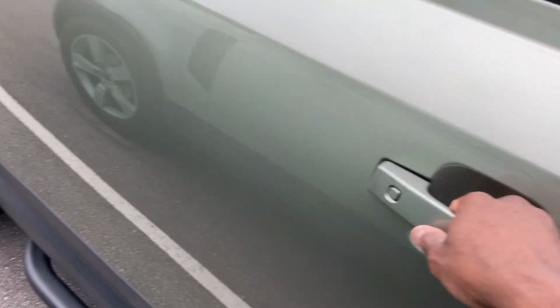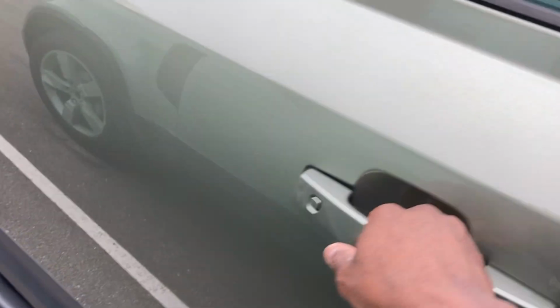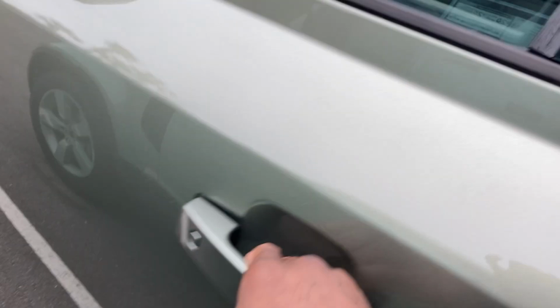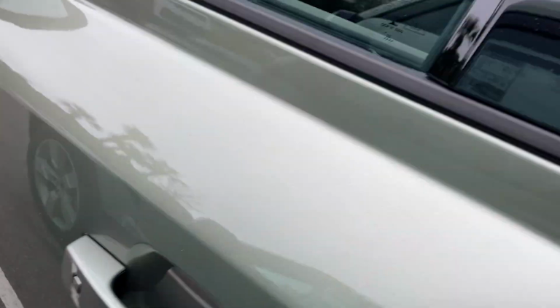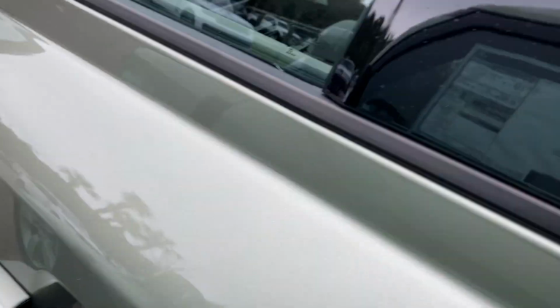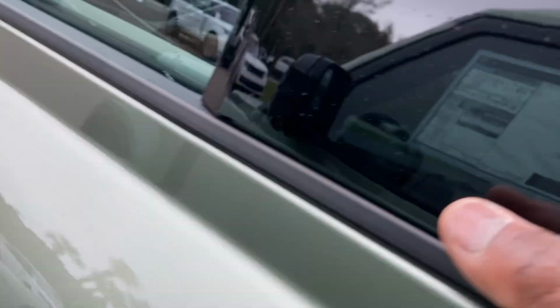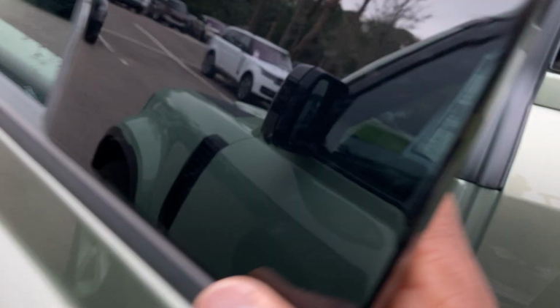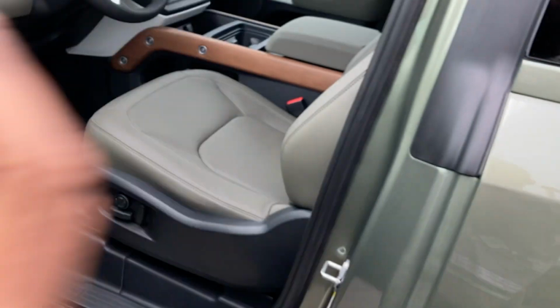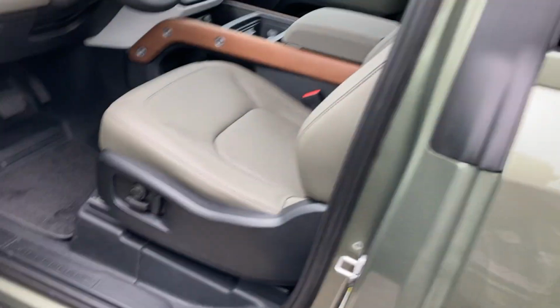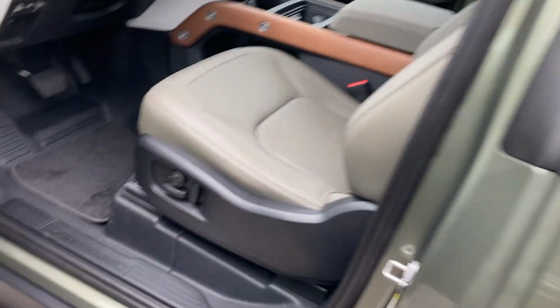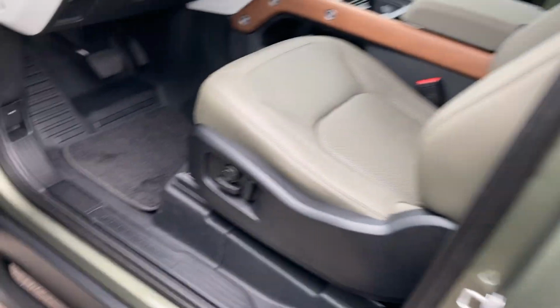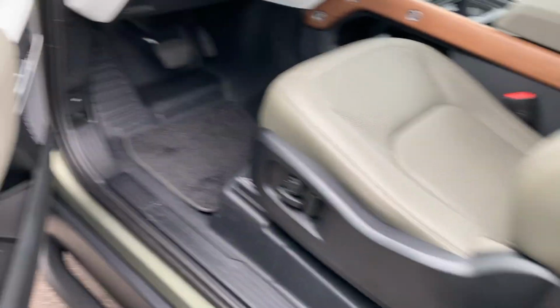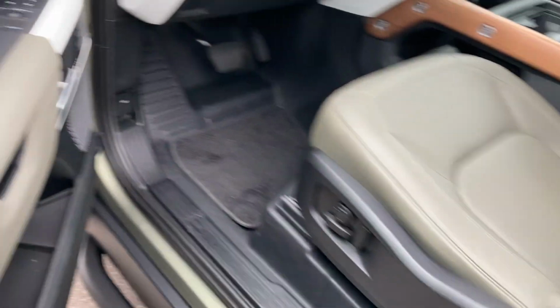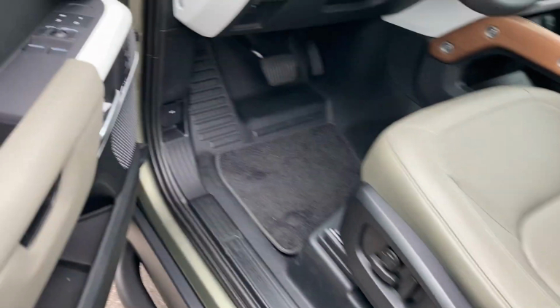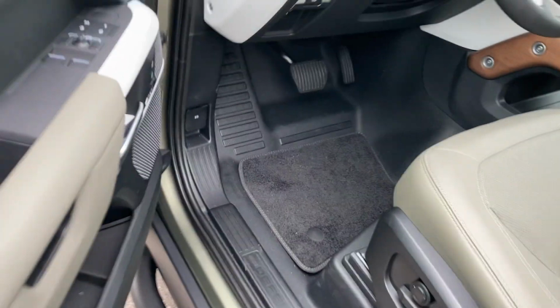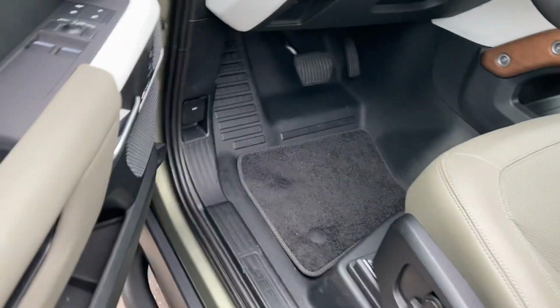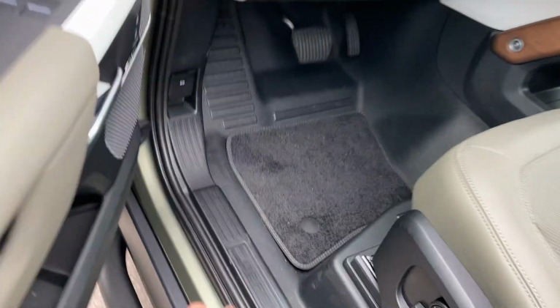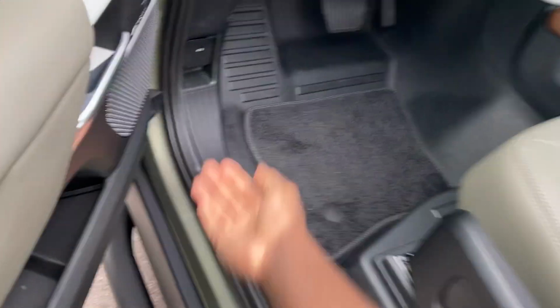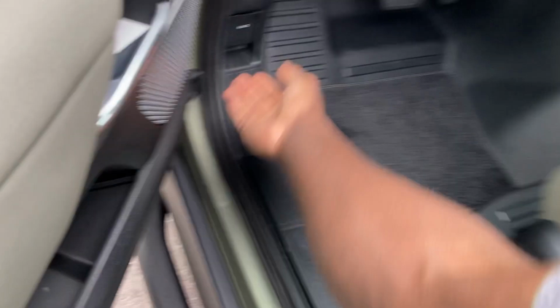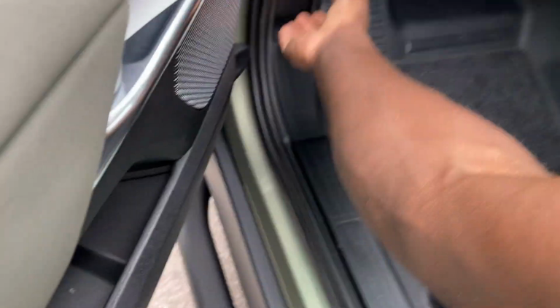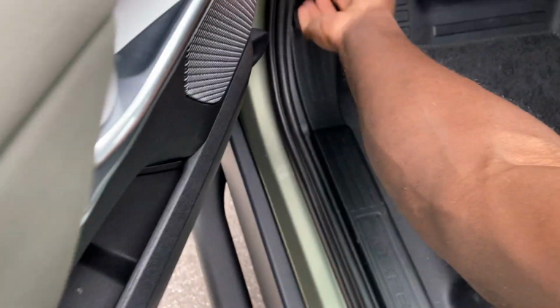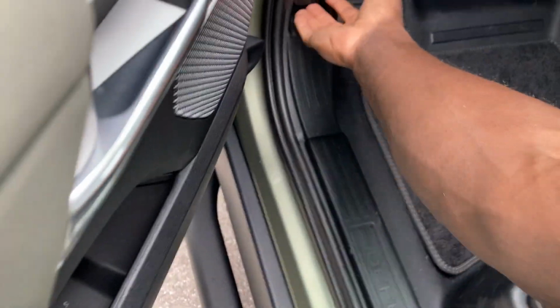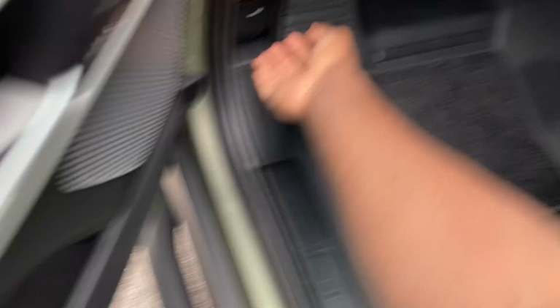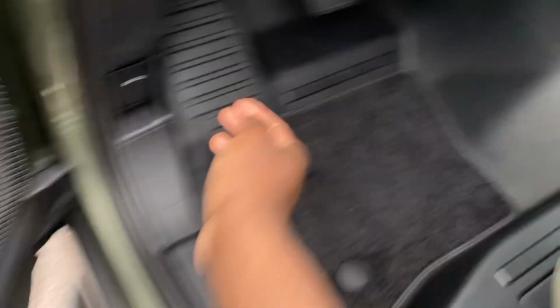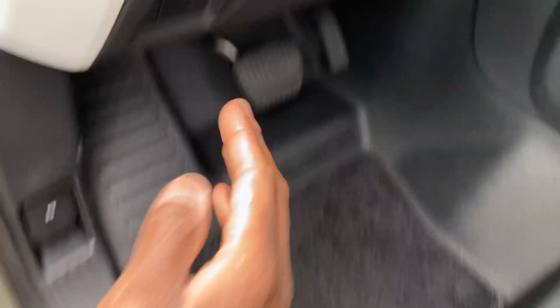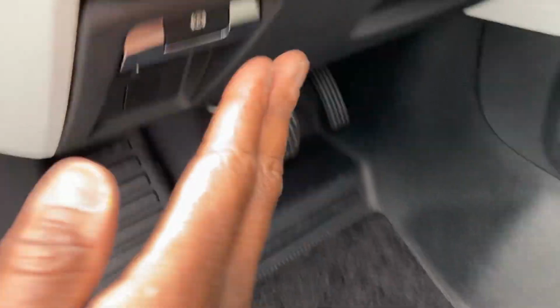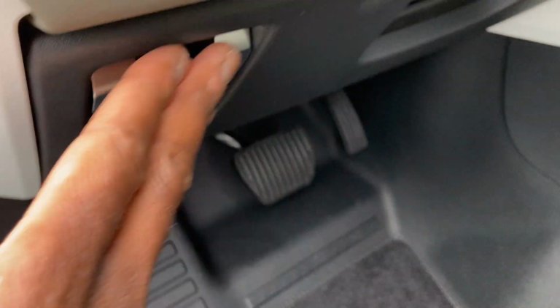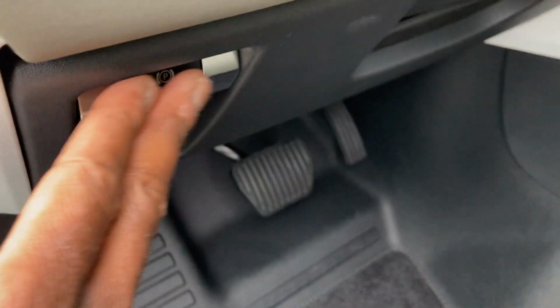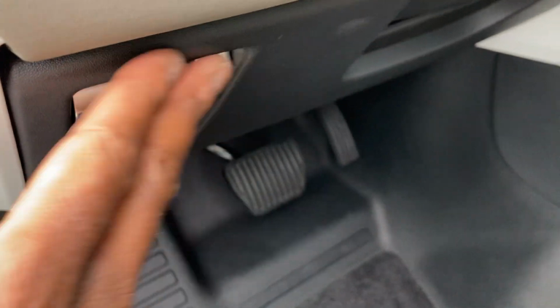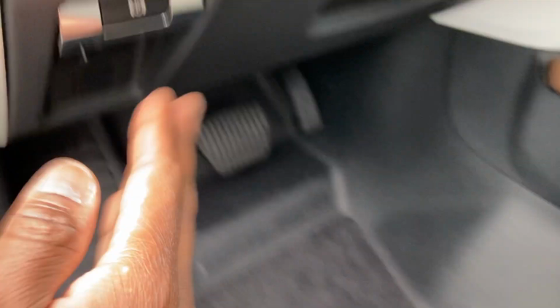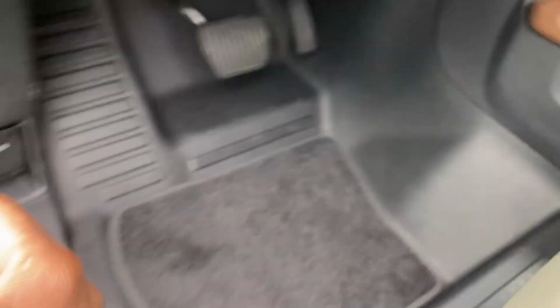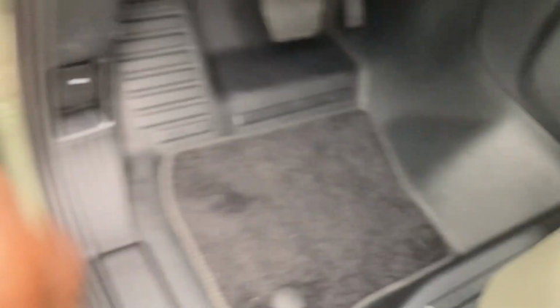Let me show you the engine compartment. Automatic parking brake — forgot to show you that.